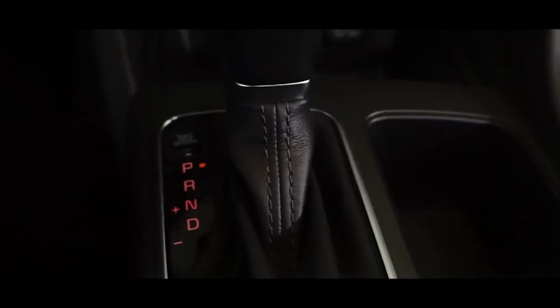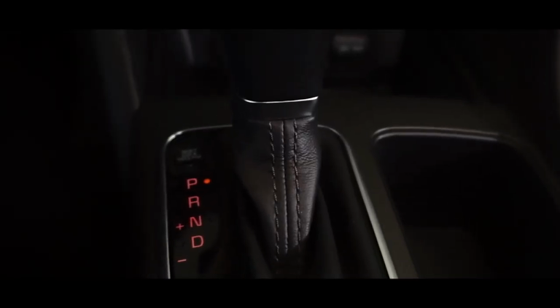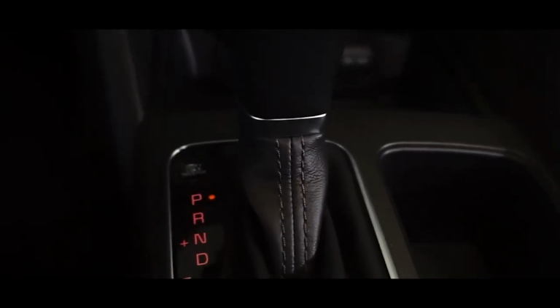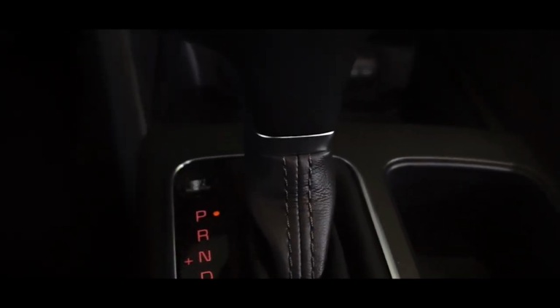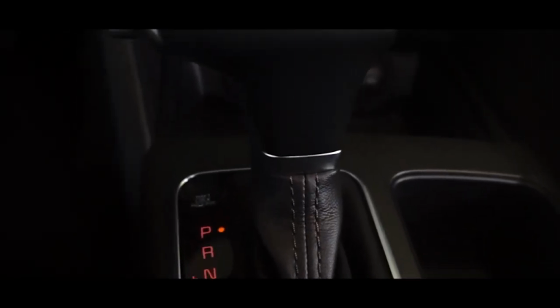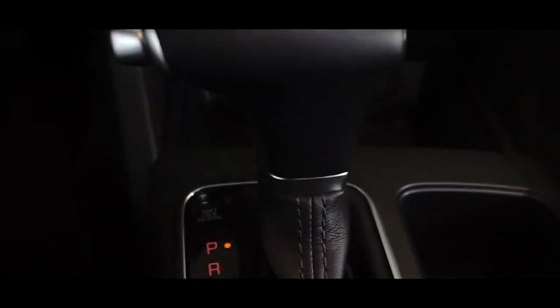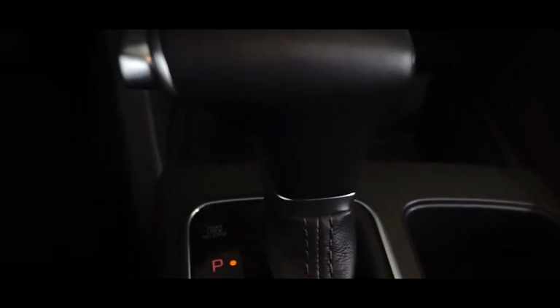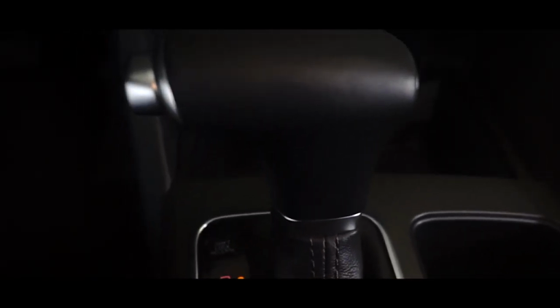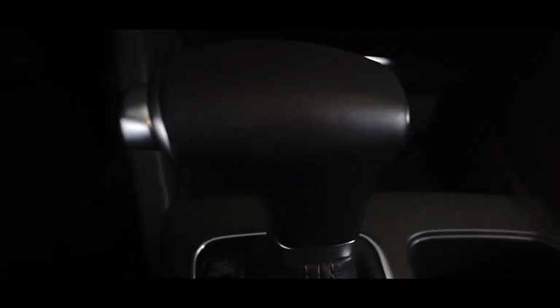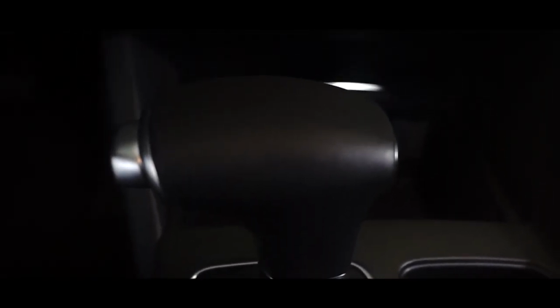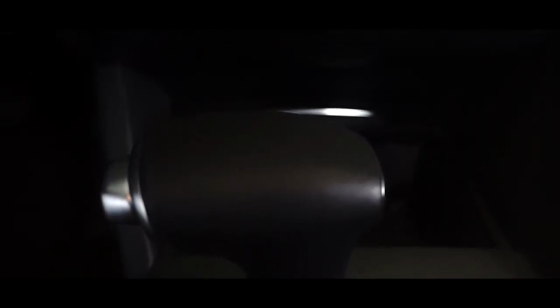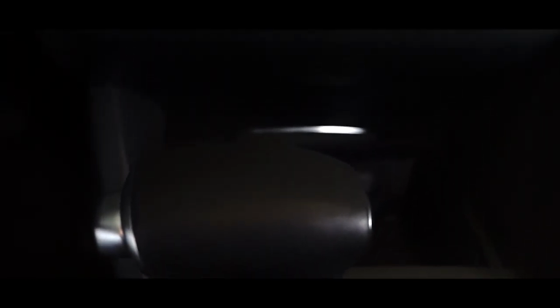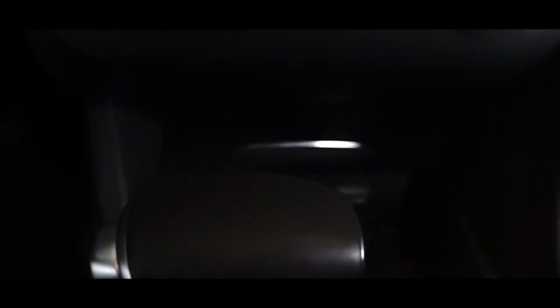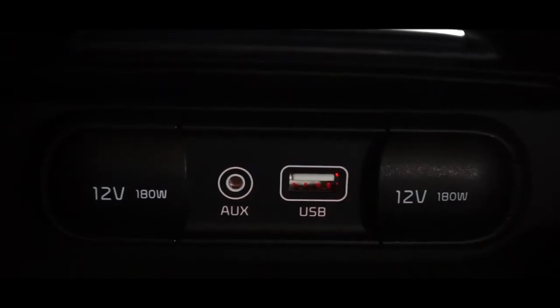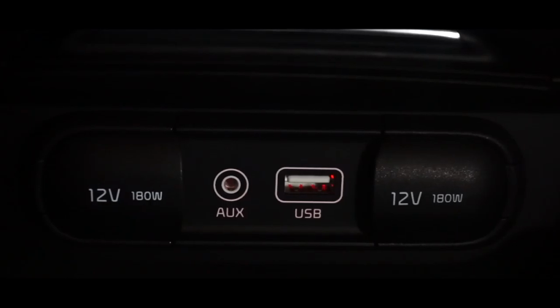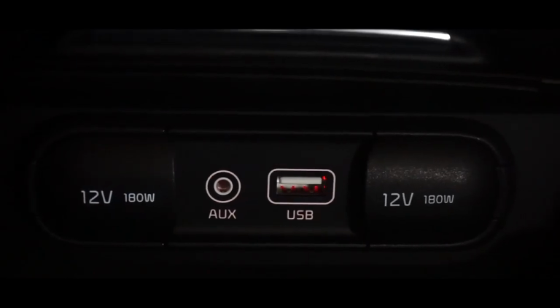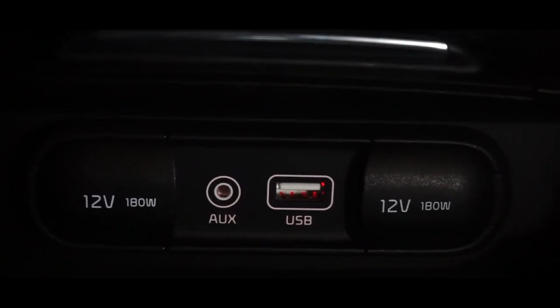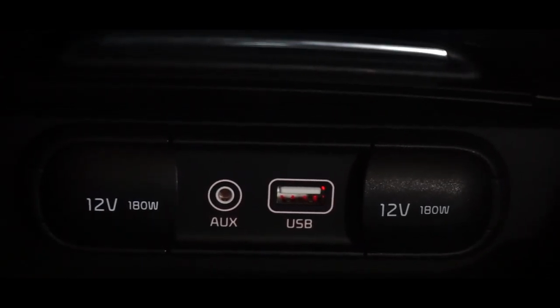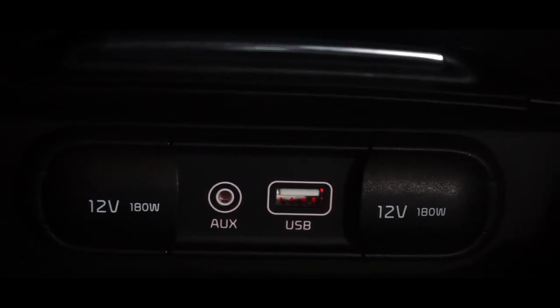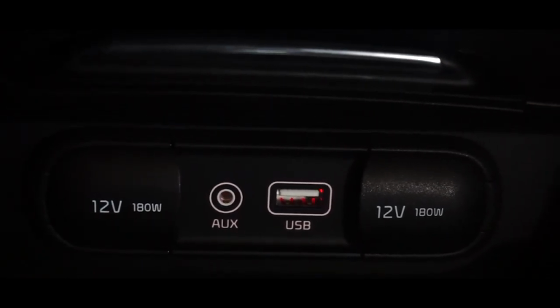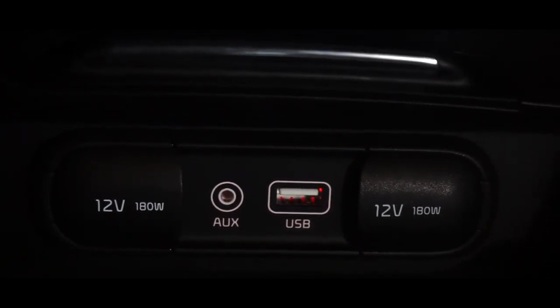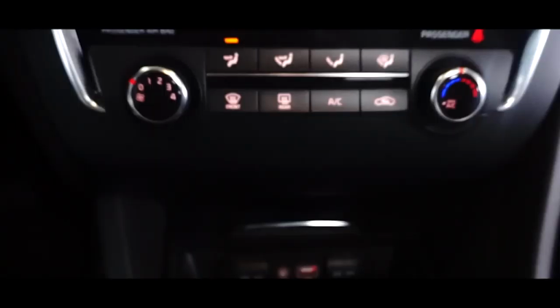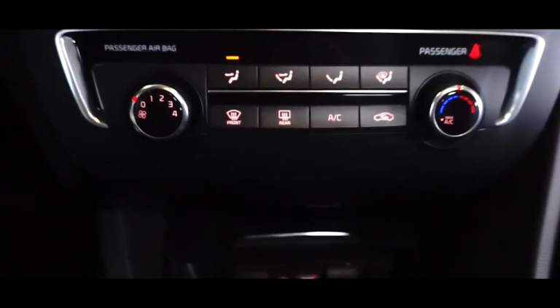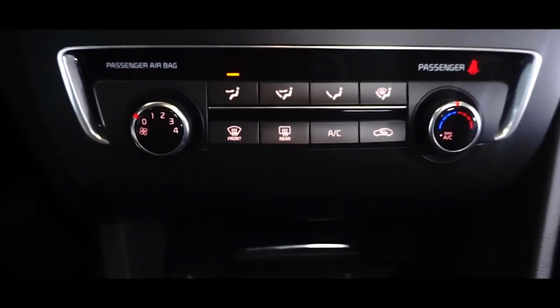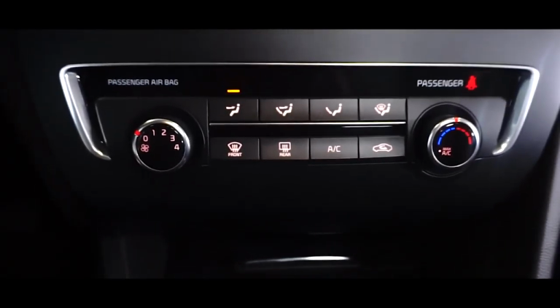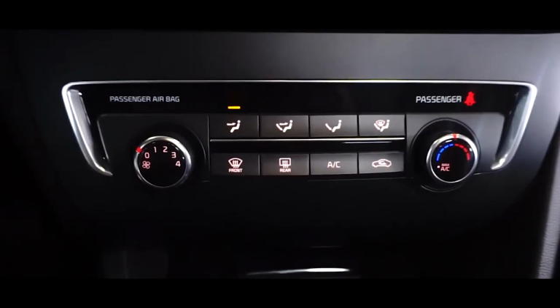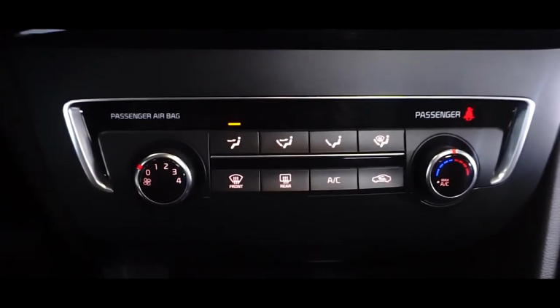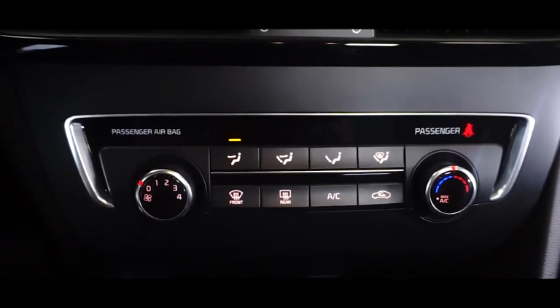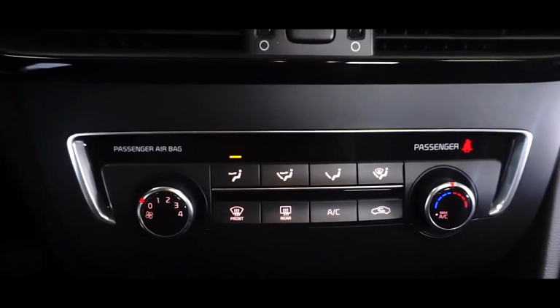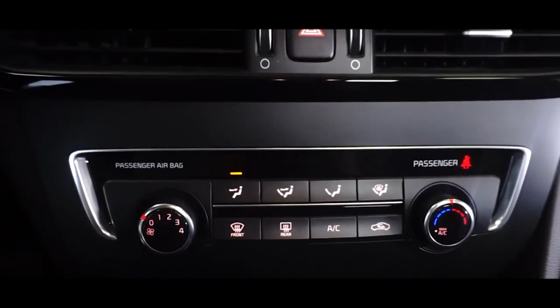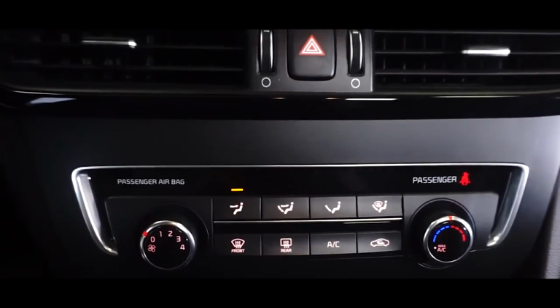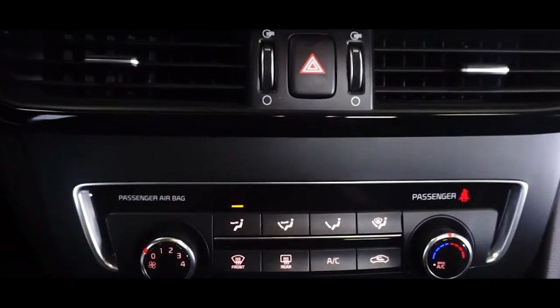The dual clutch automatic system includes an auxiliary and USB port. Audio features include a CD player with MP3 capability.